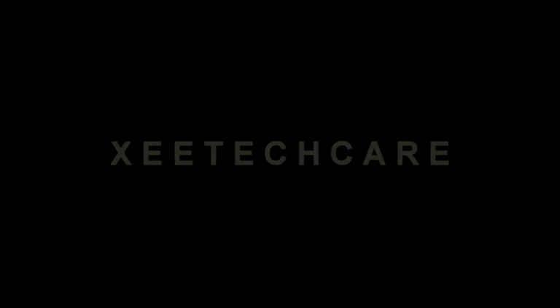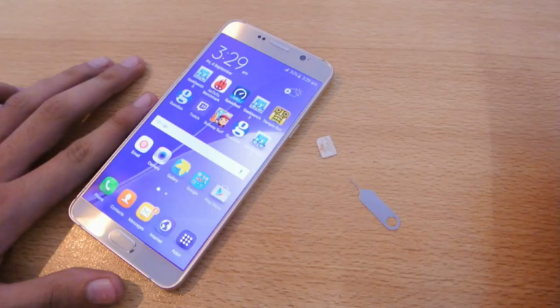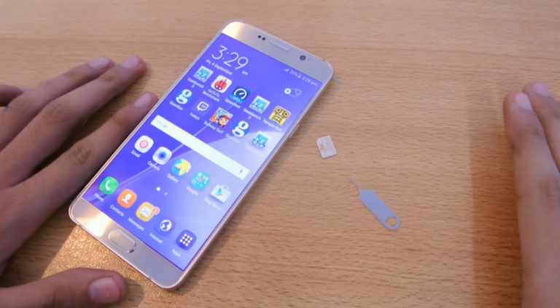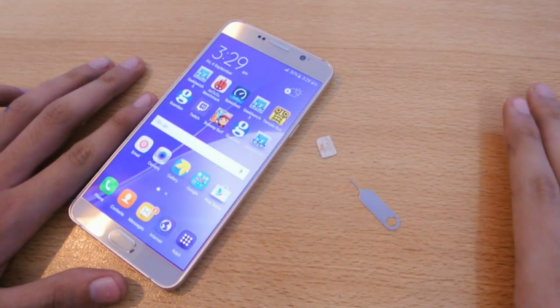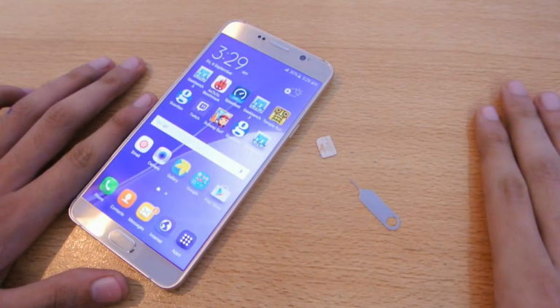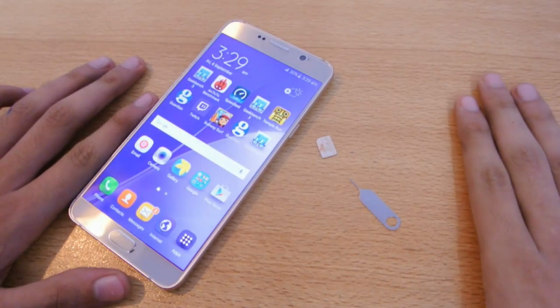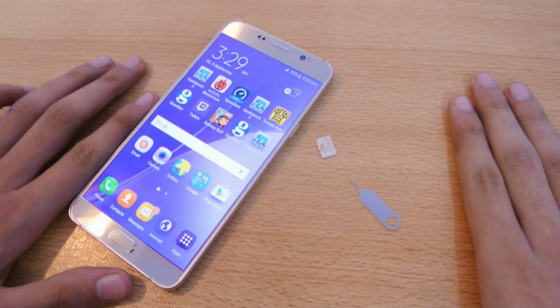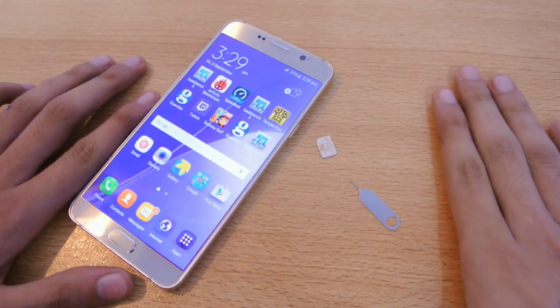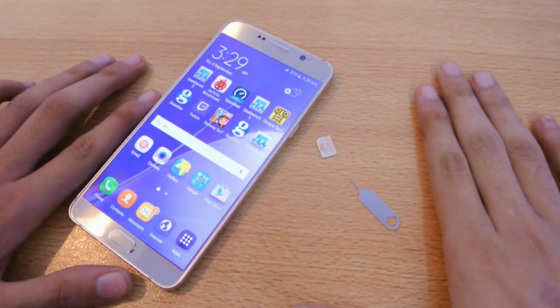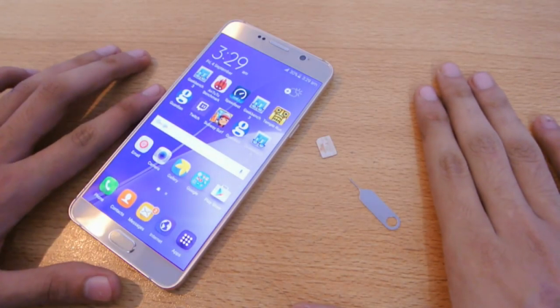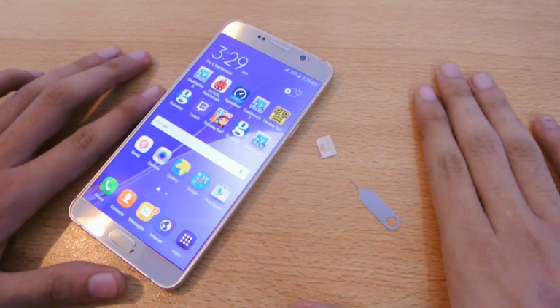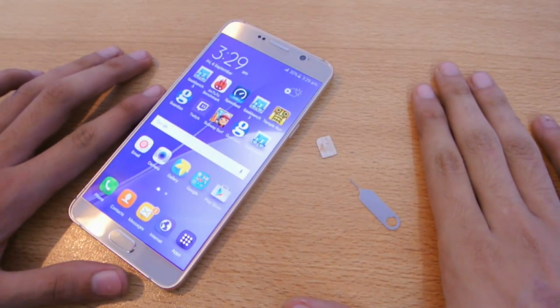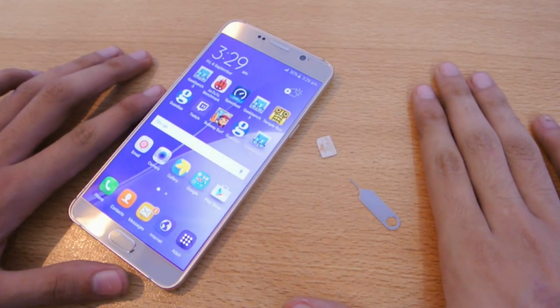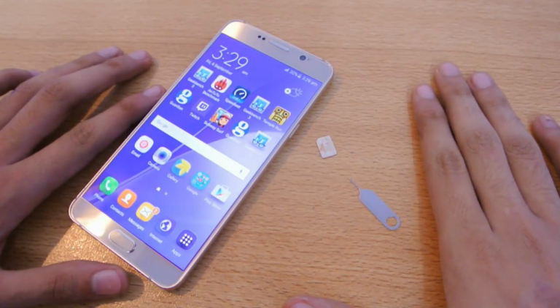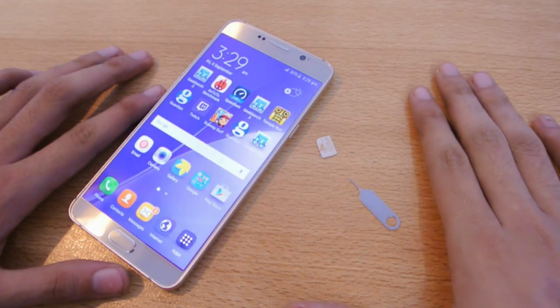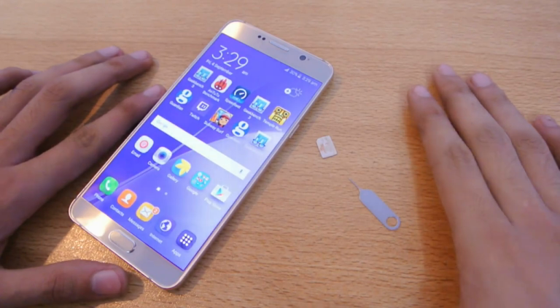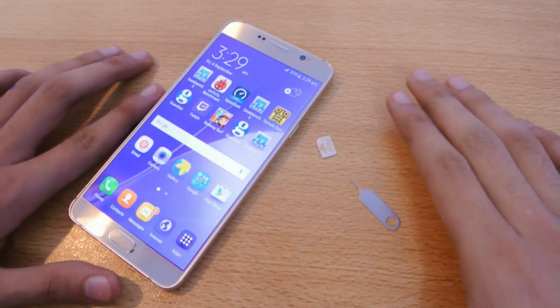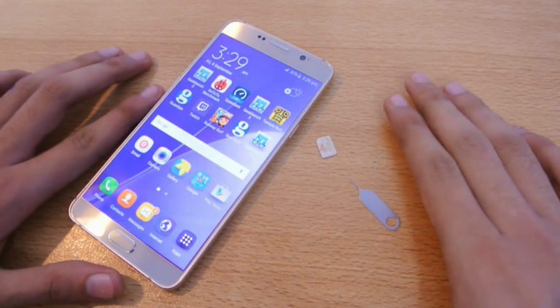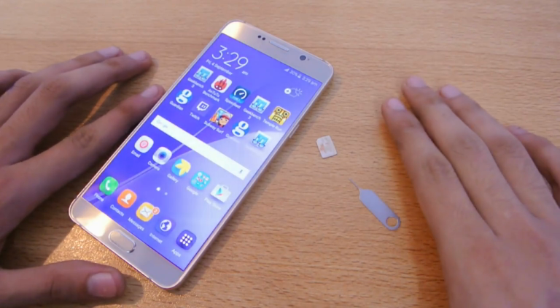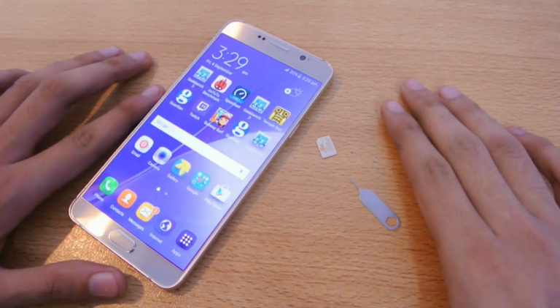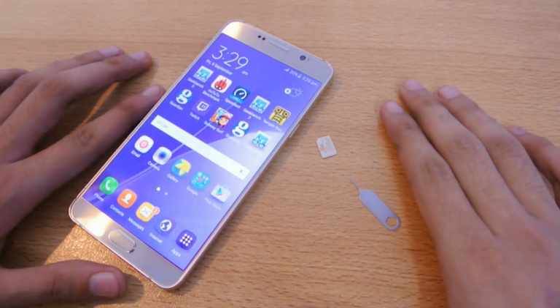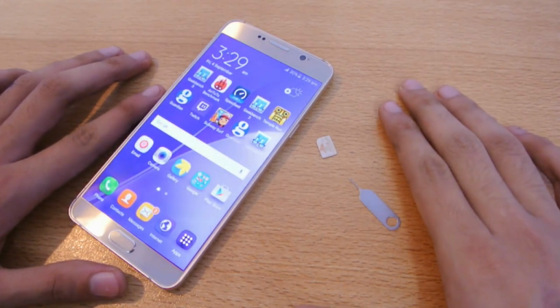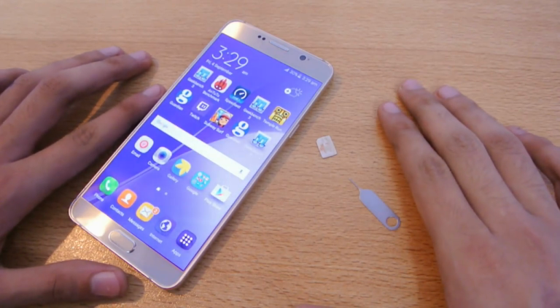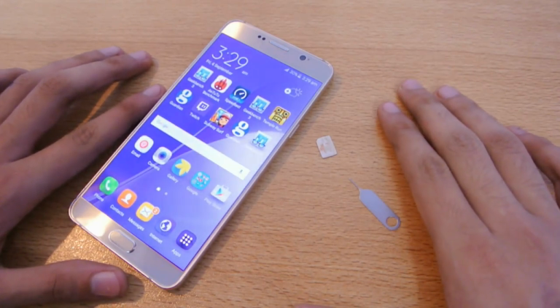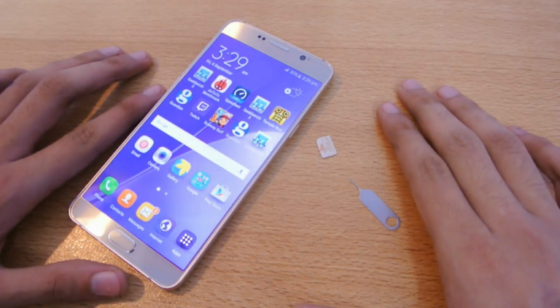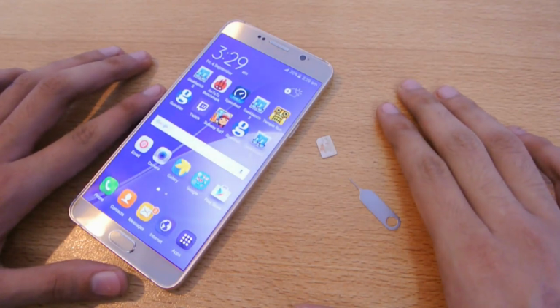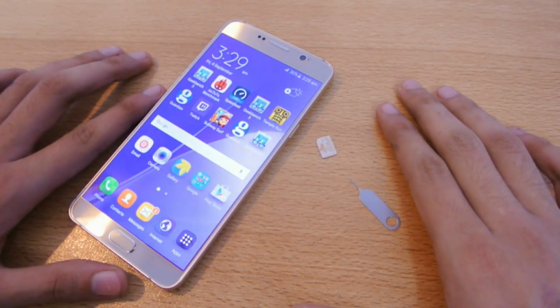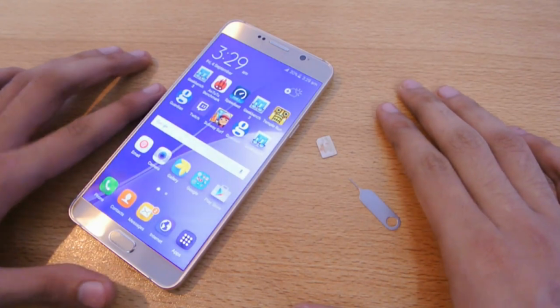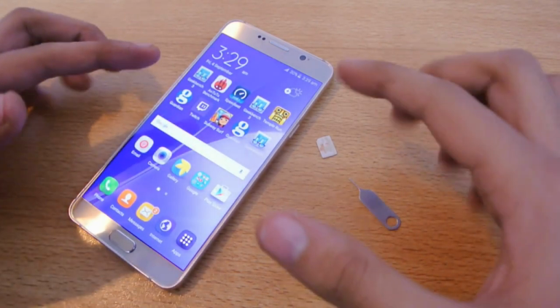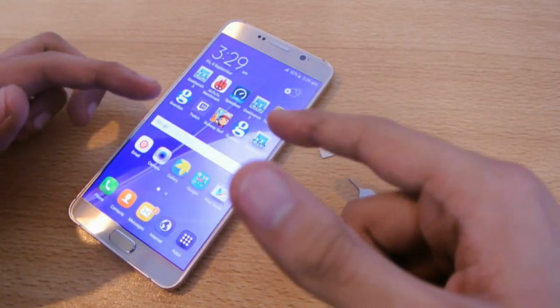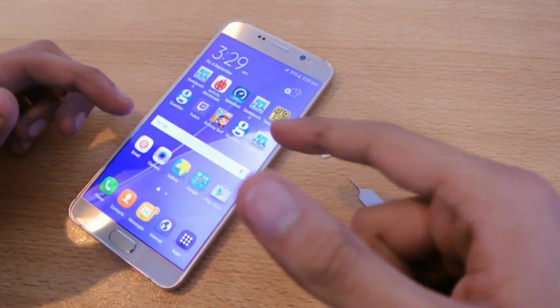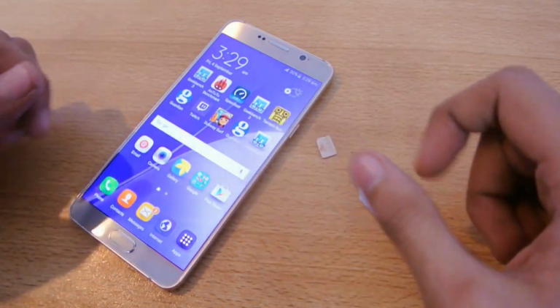Hey guys, in this video I want to show you guys how to insert a SIM card in your Galaxy Note 5.